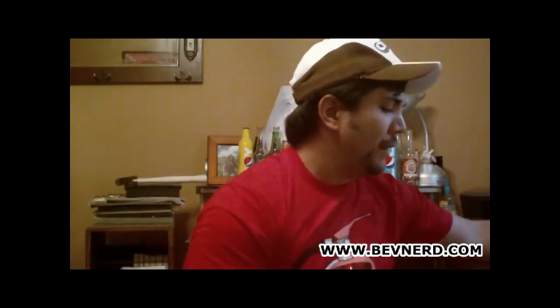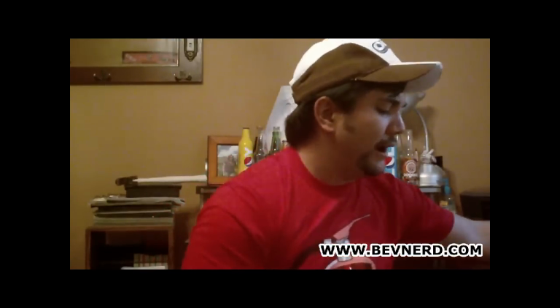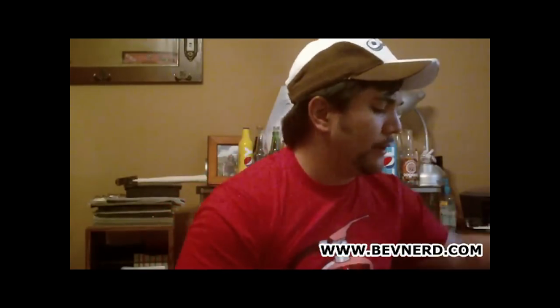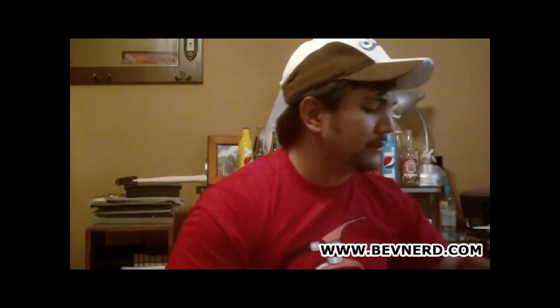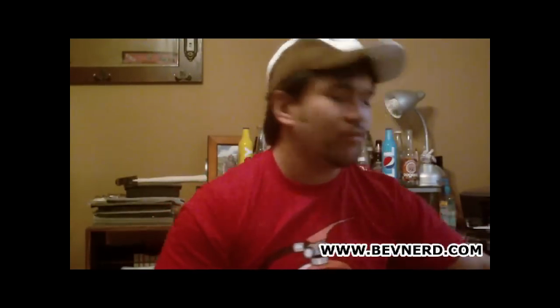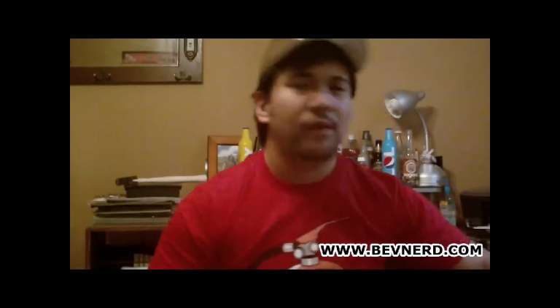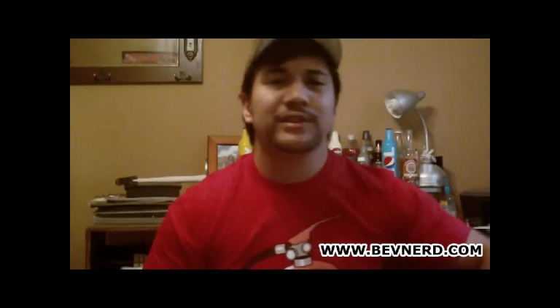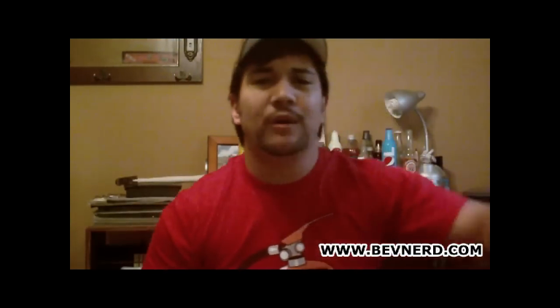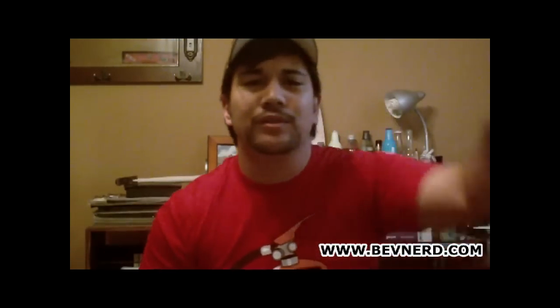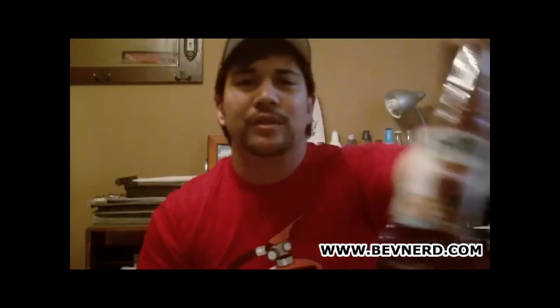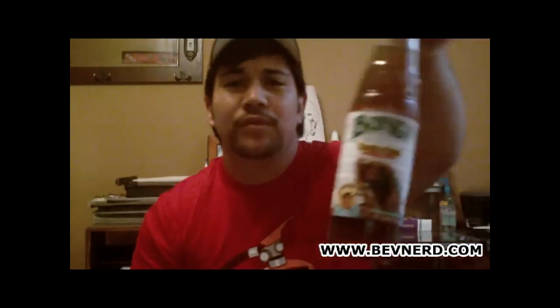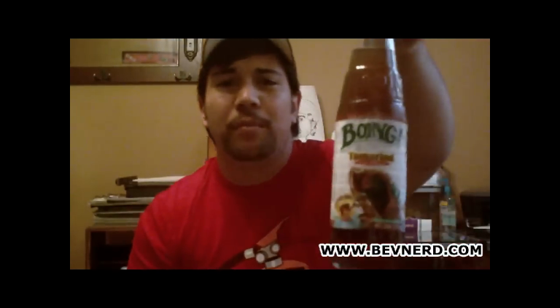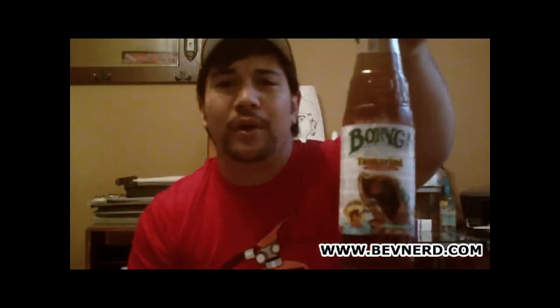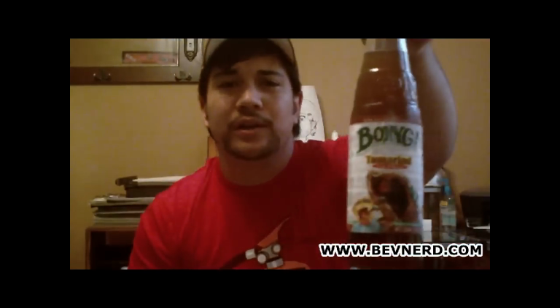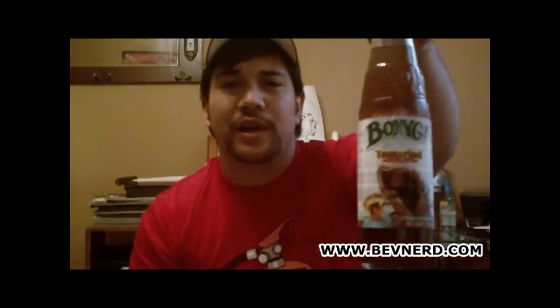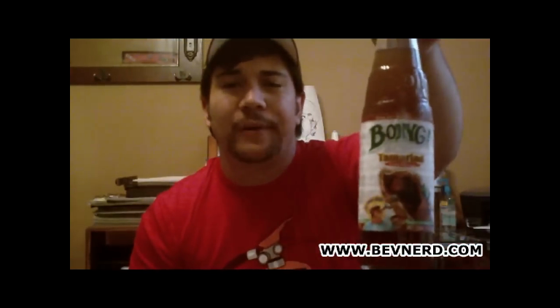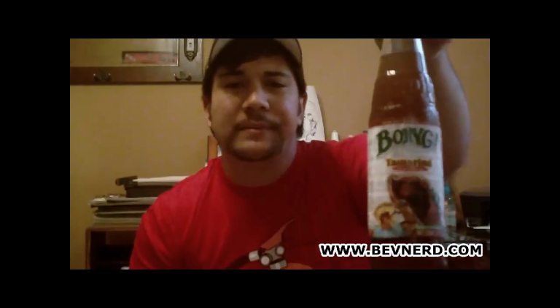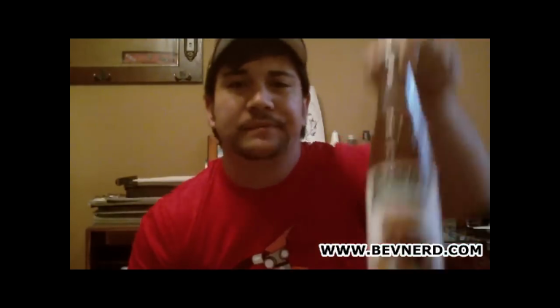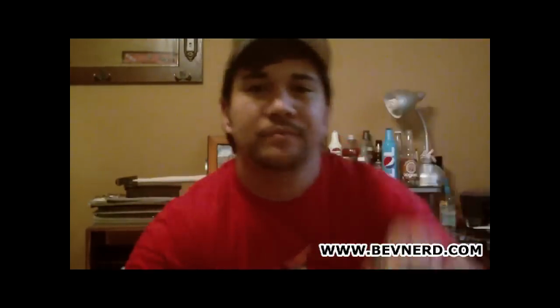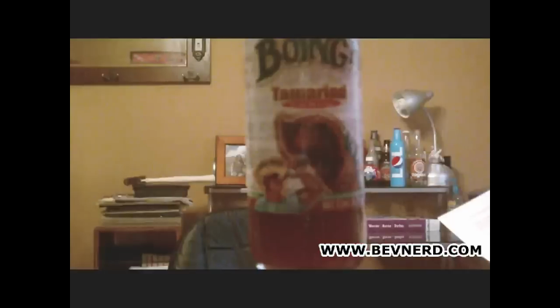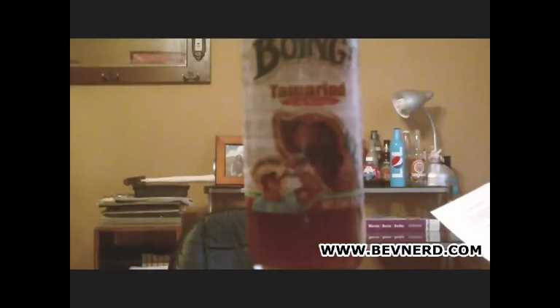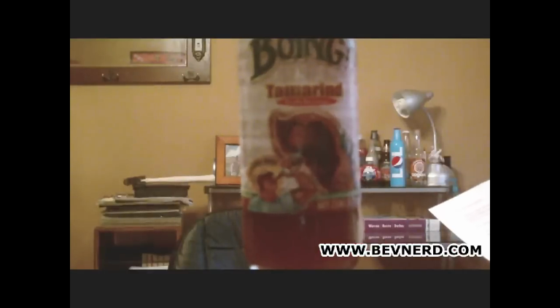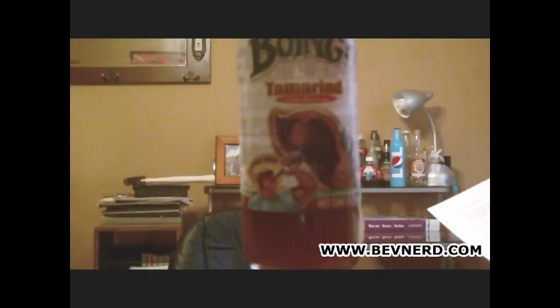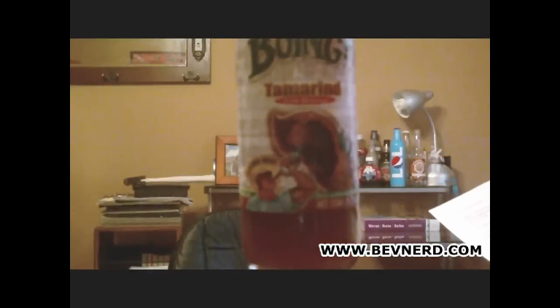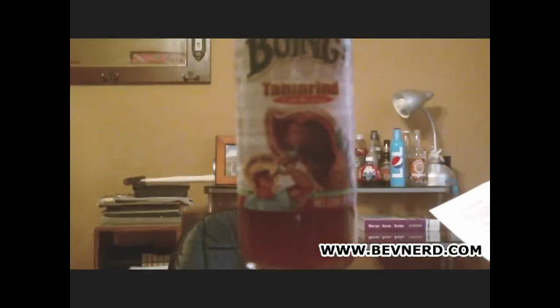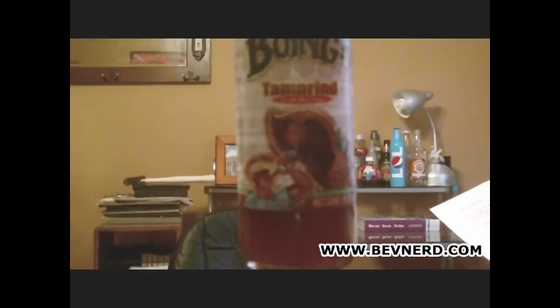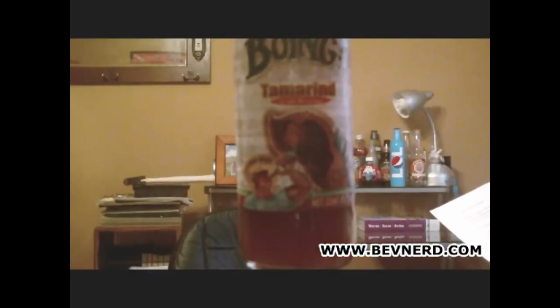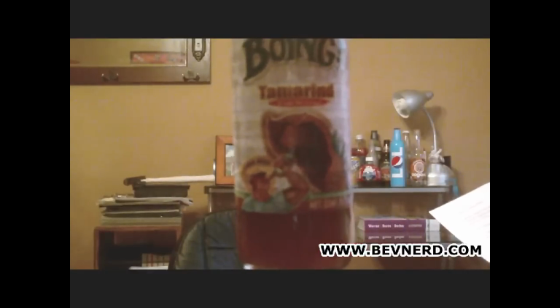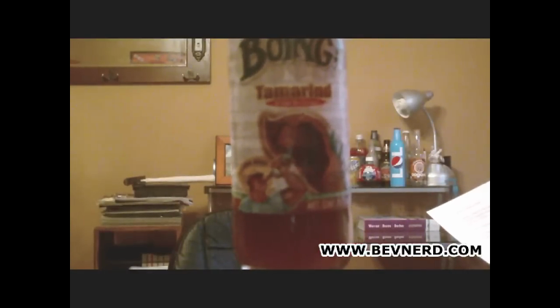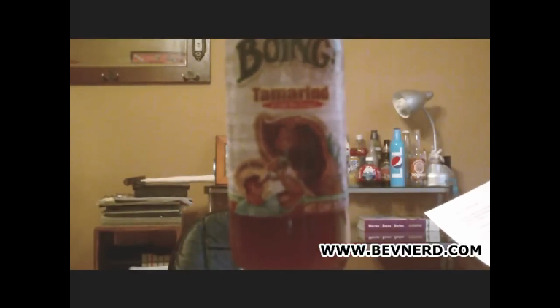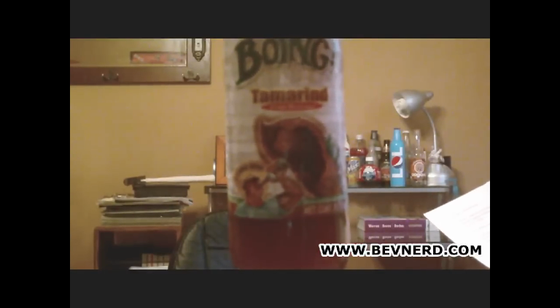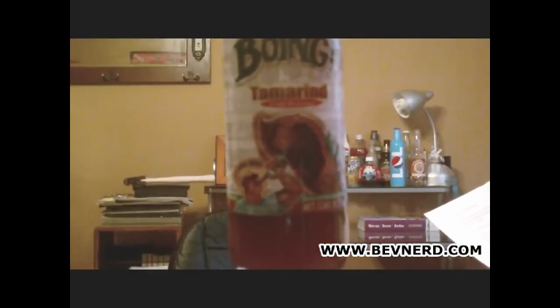Anyways, let's get on with the Boing, shall we? We are with Boing Tamarind Drink.